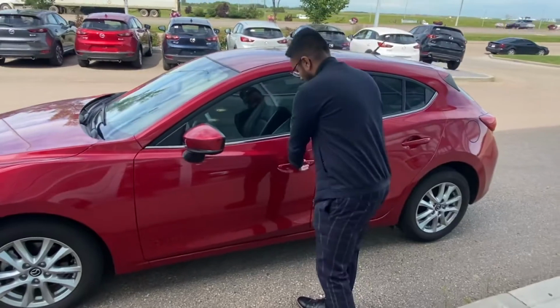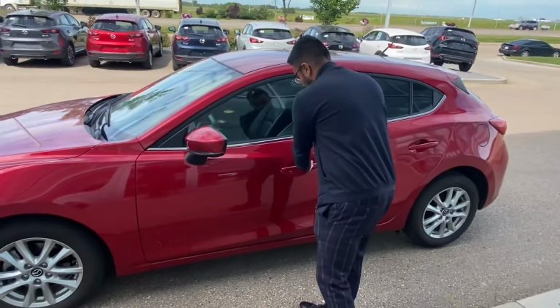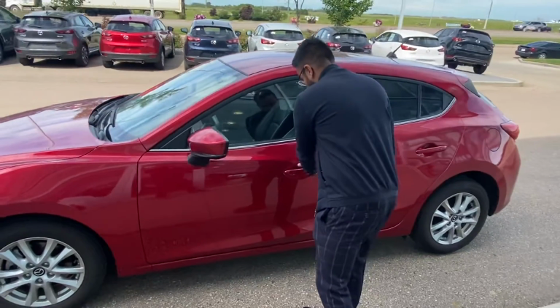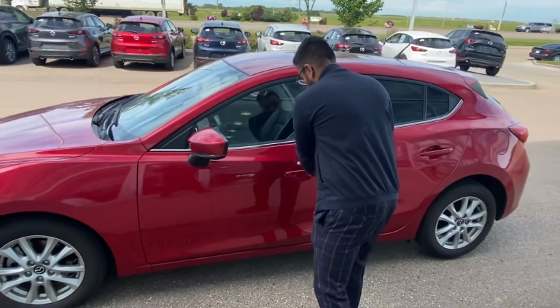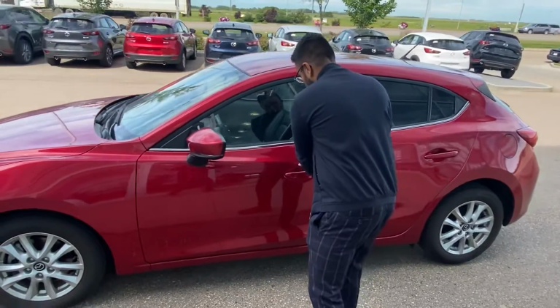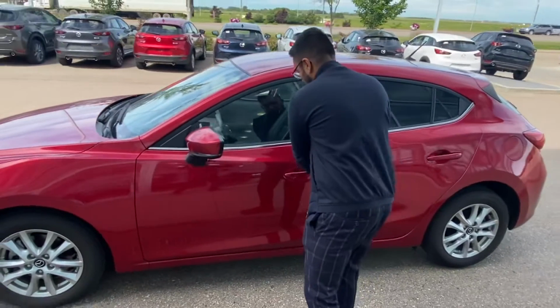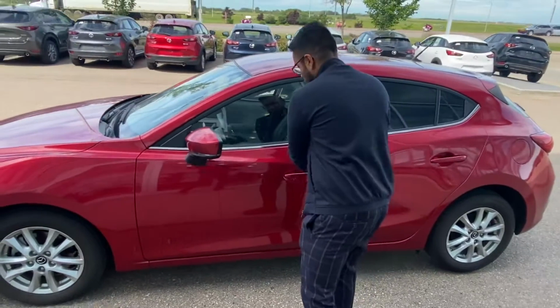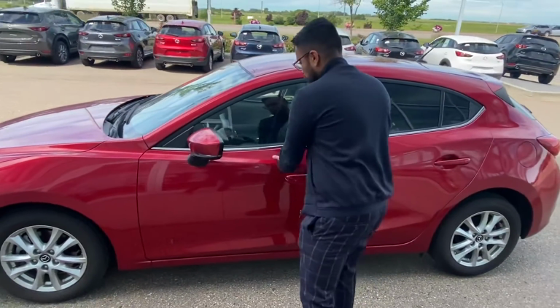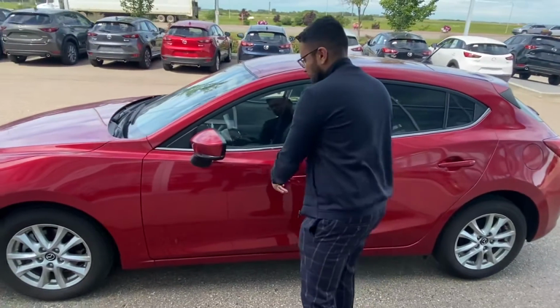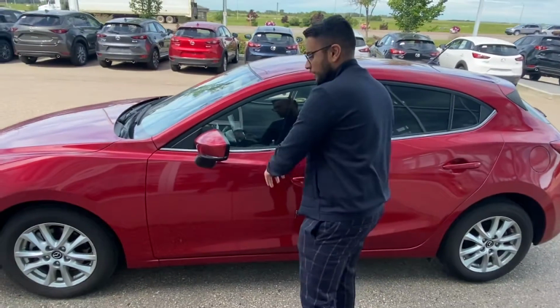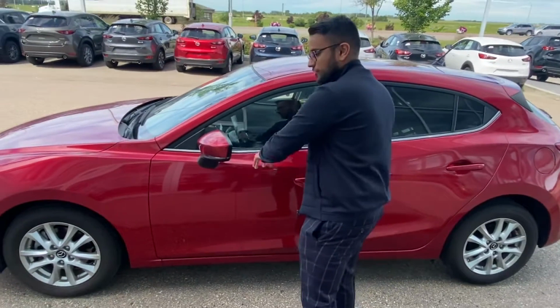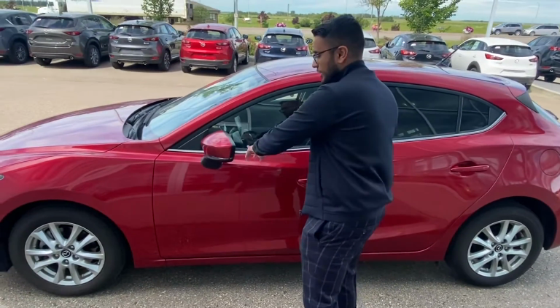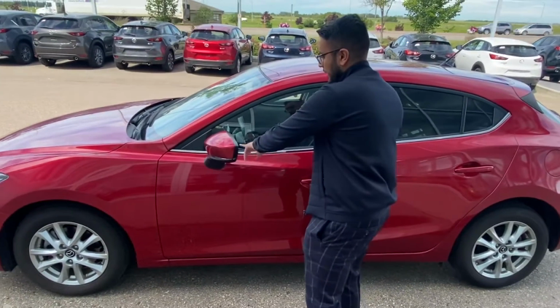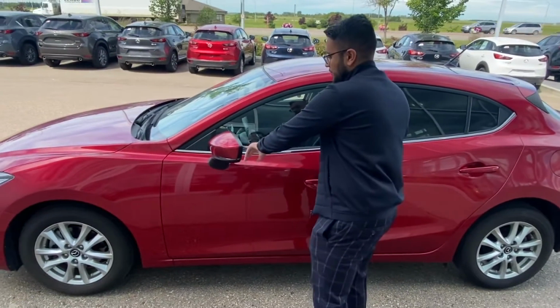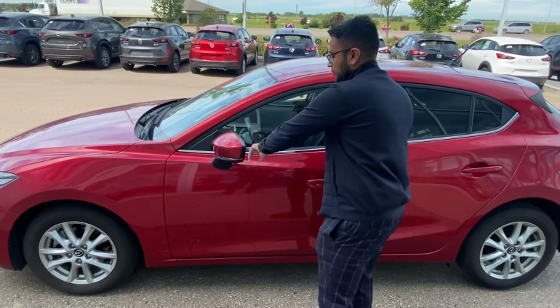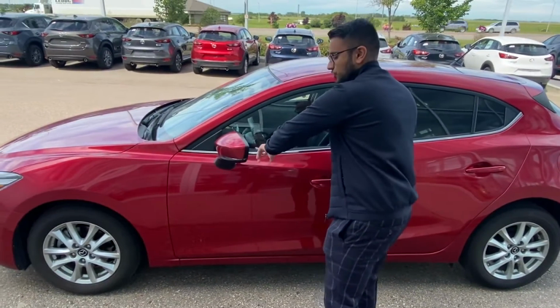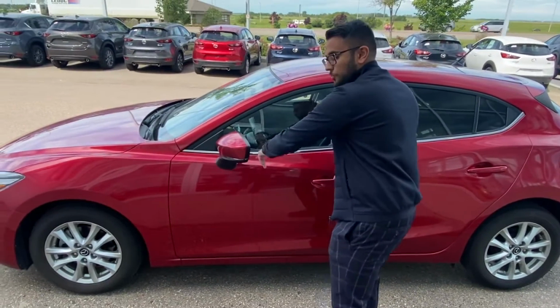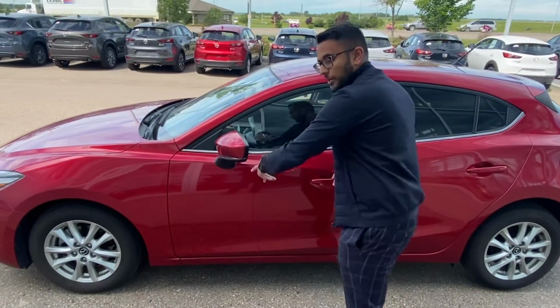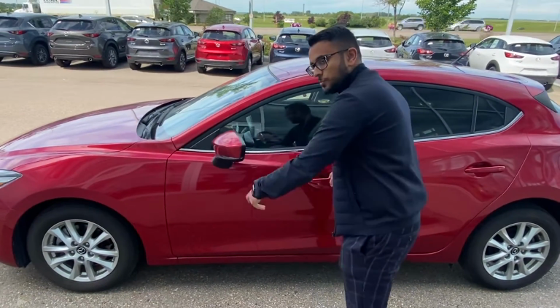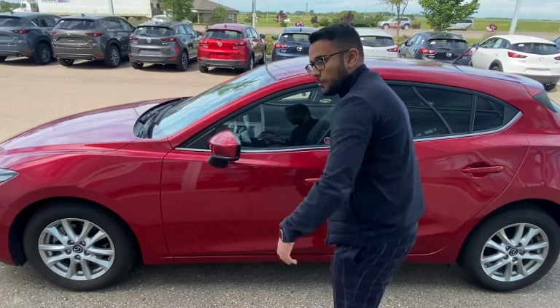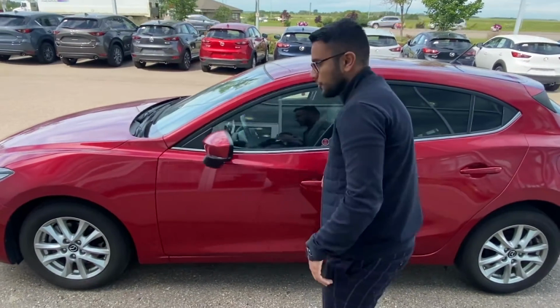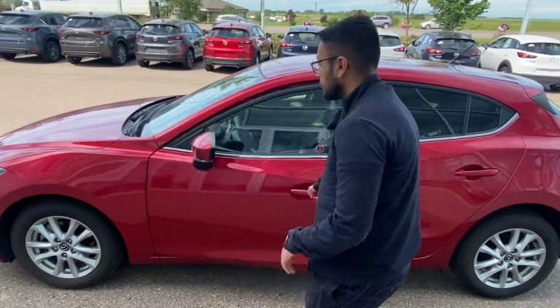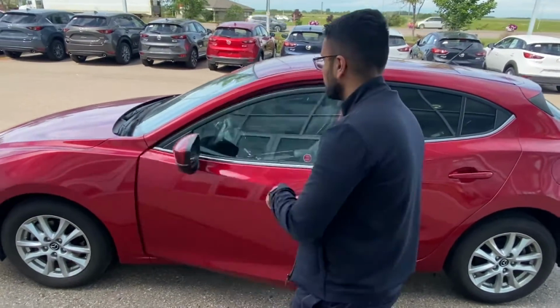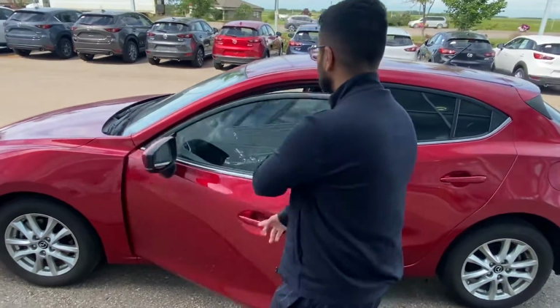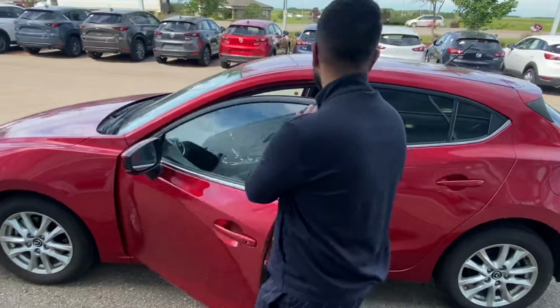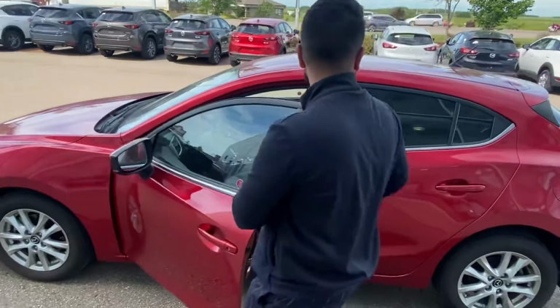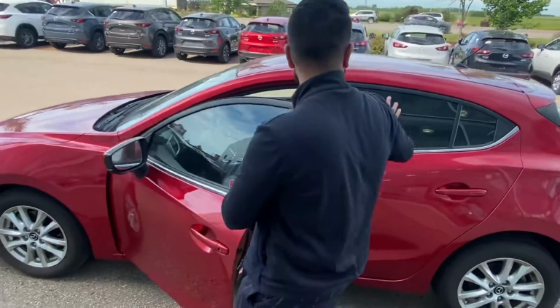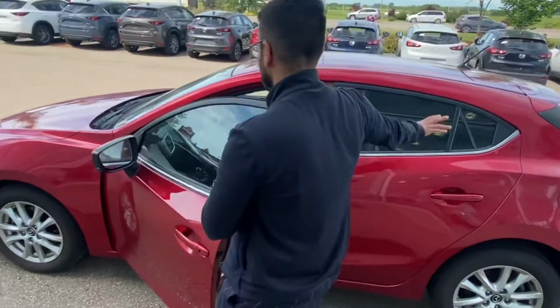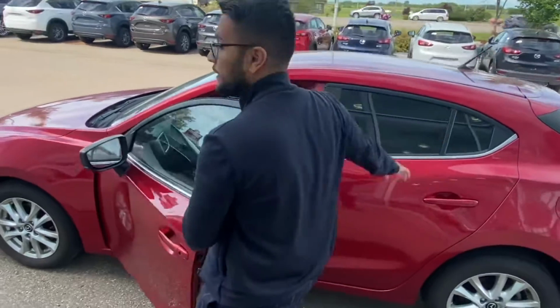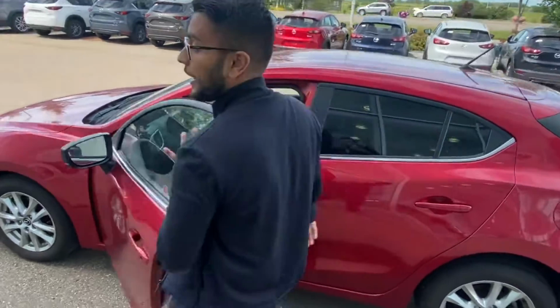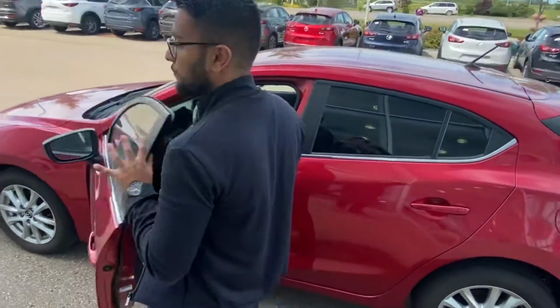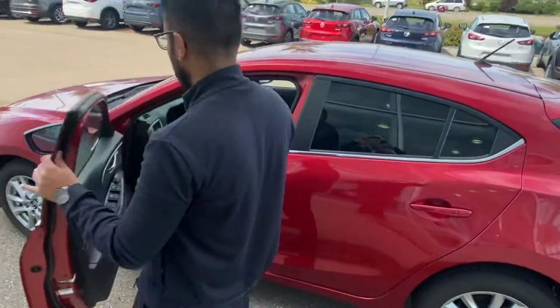It comes with keyless entry — super easy to access — and blind spot monitoring, which is perfect for the hatchback.